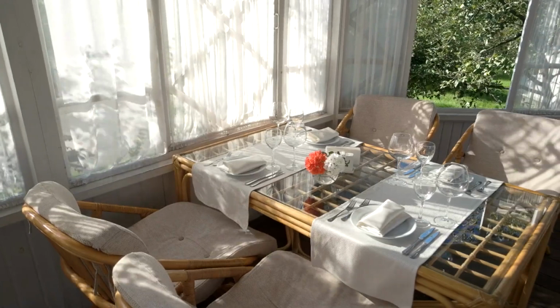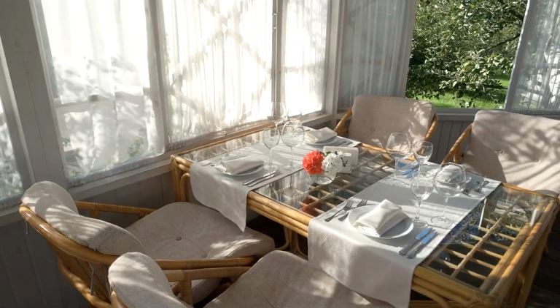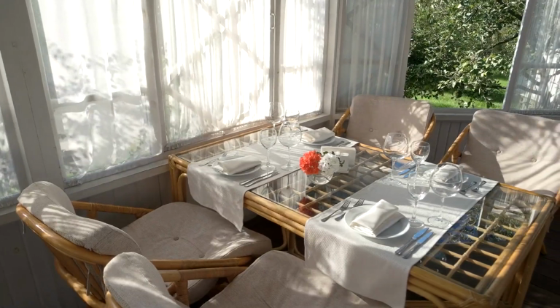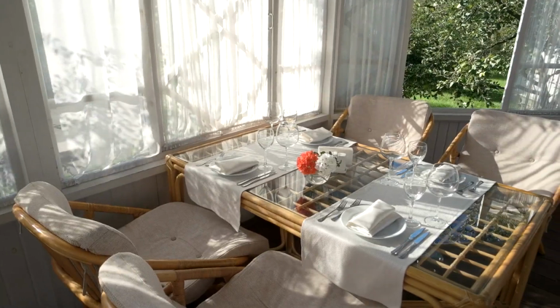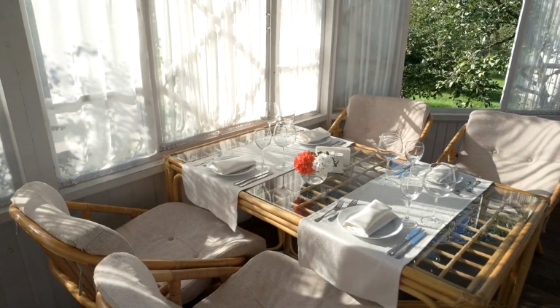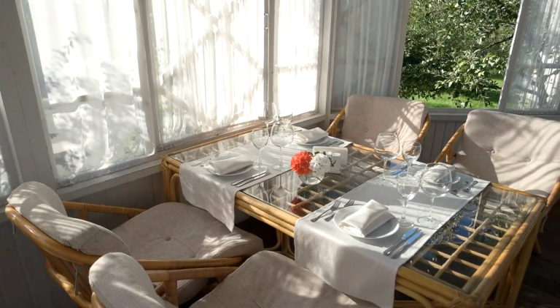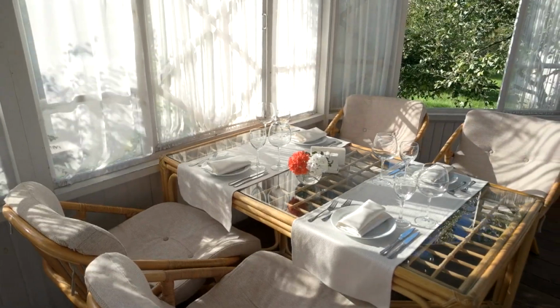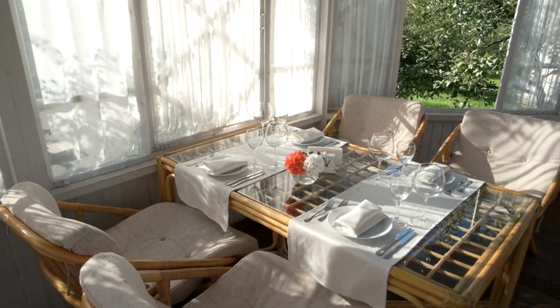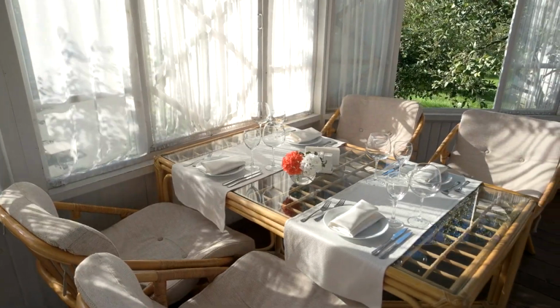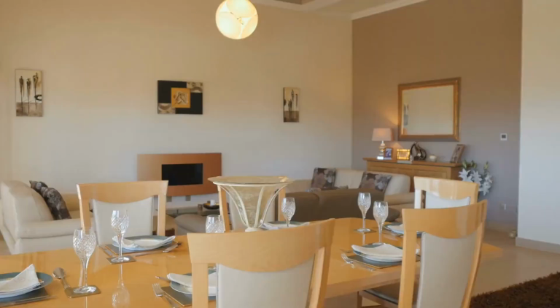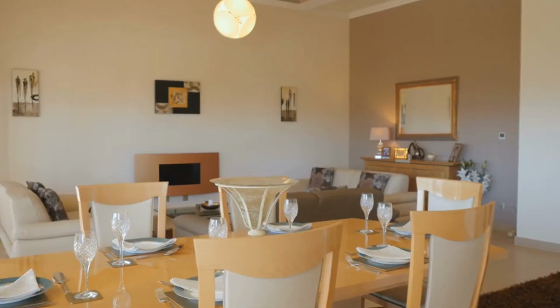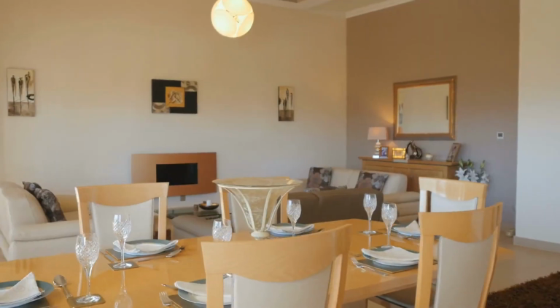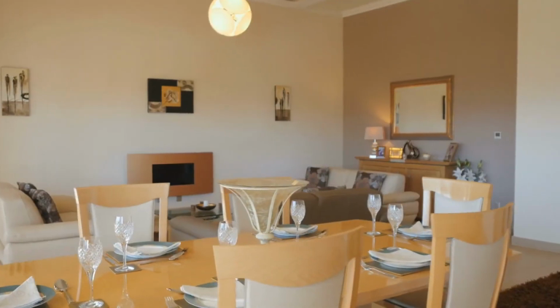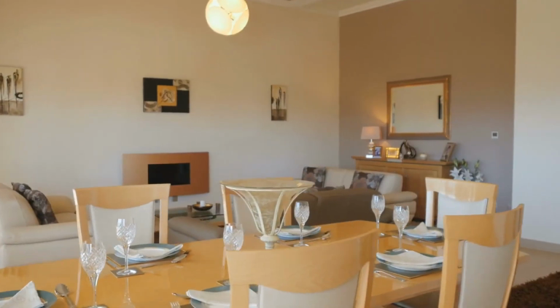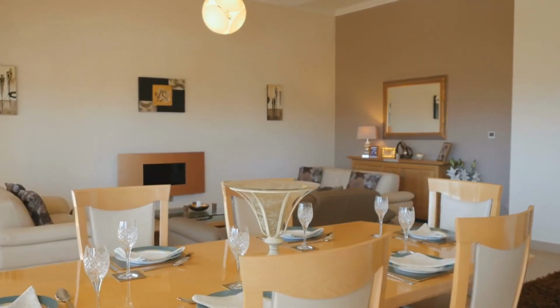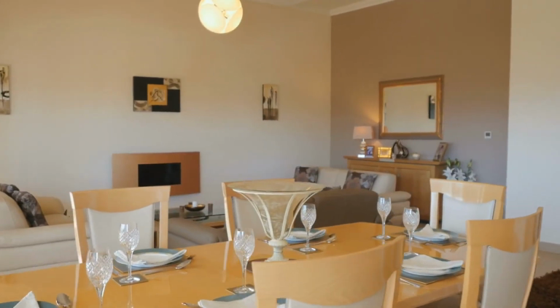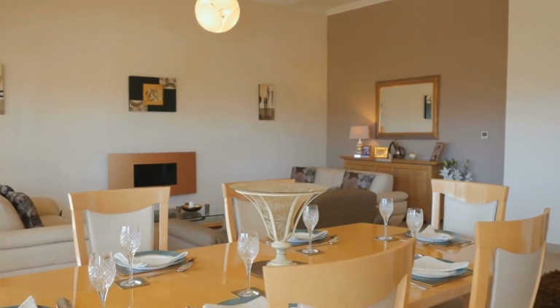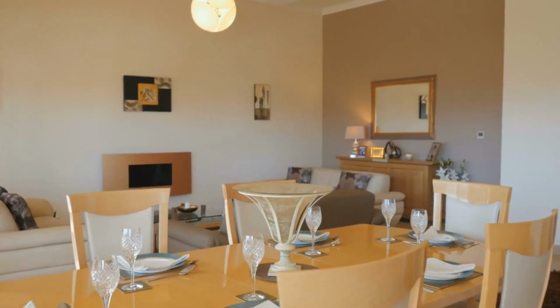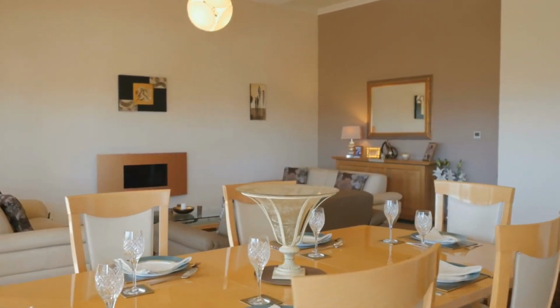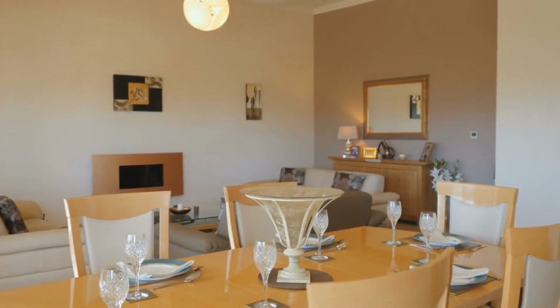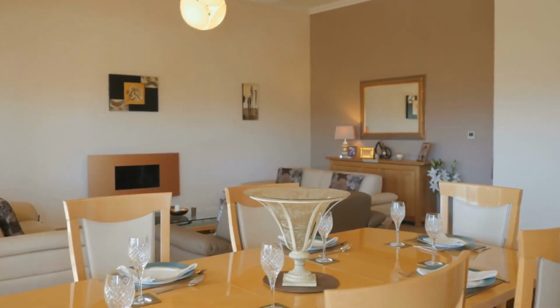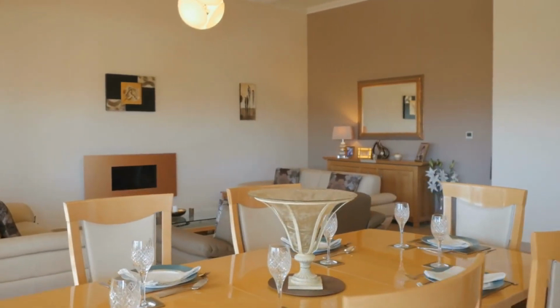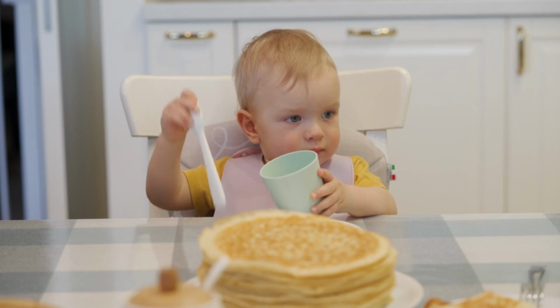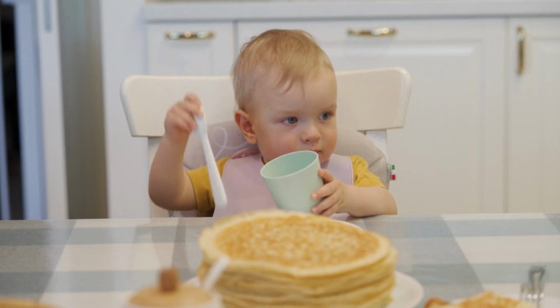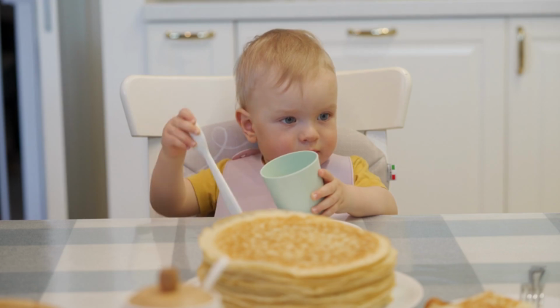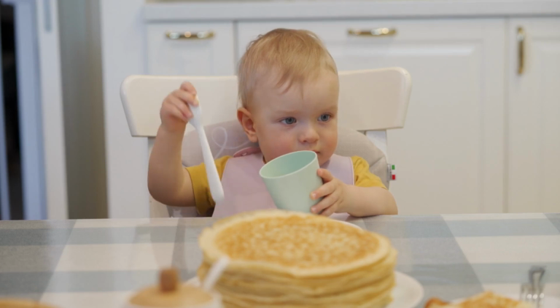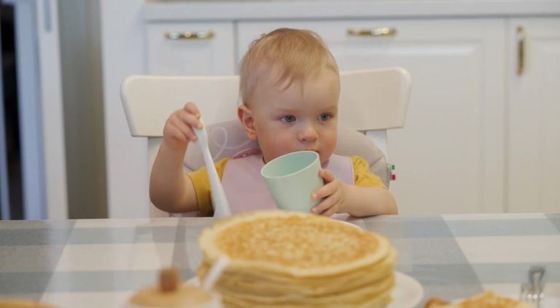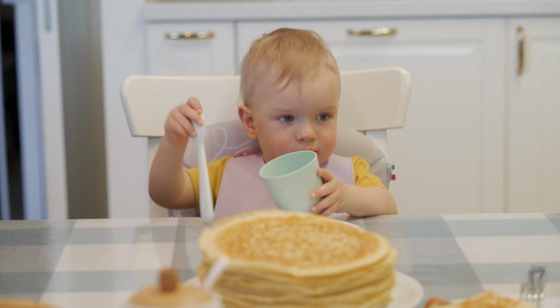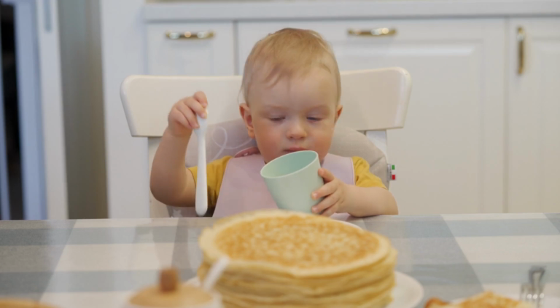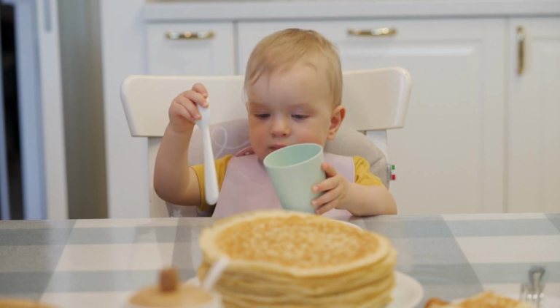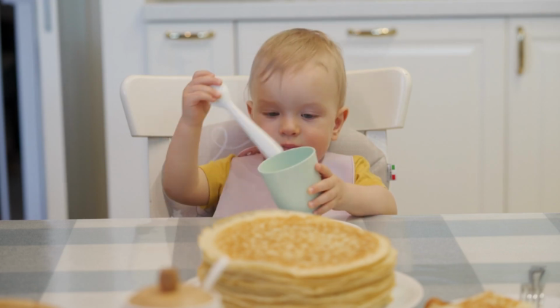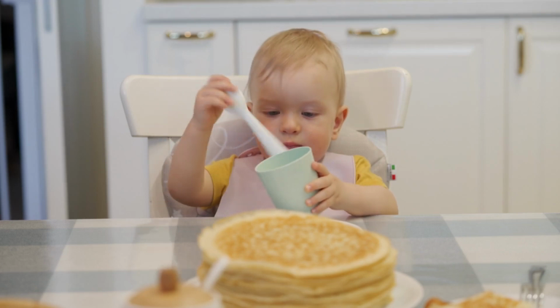Tip 6 – Straighten all chairs and space them evenly. Remove child seats or booster chairs.